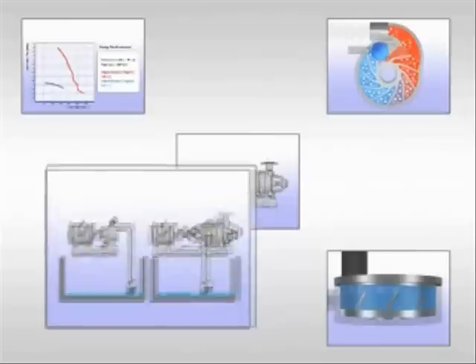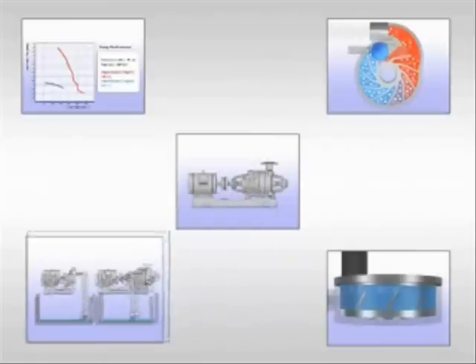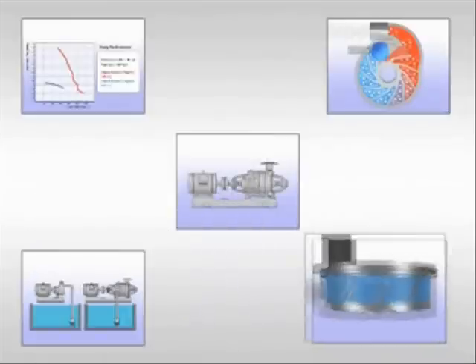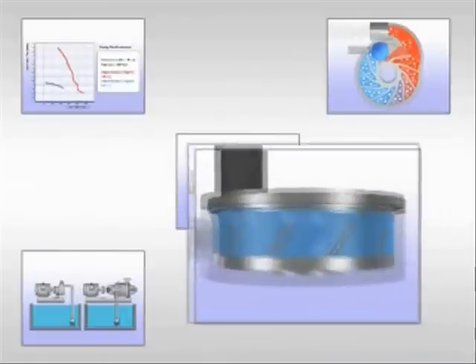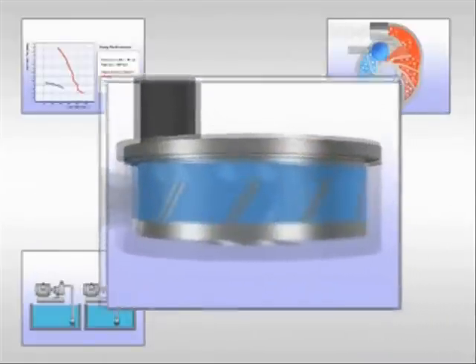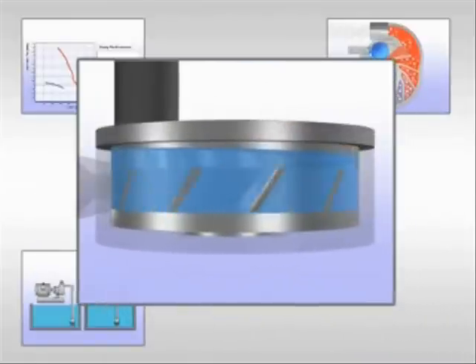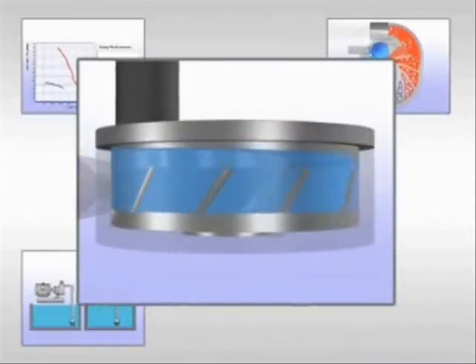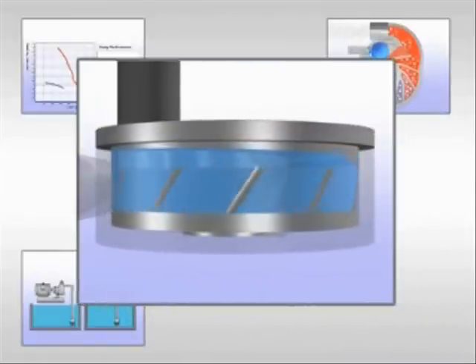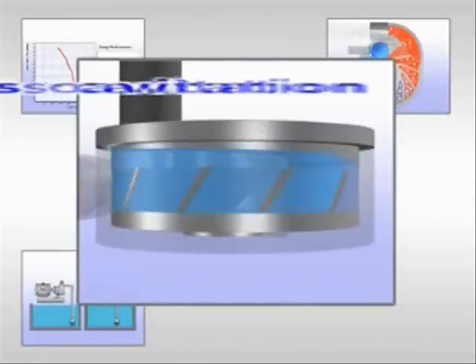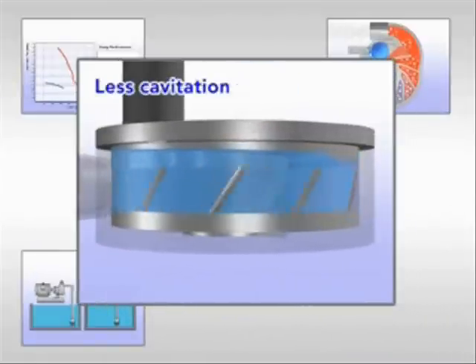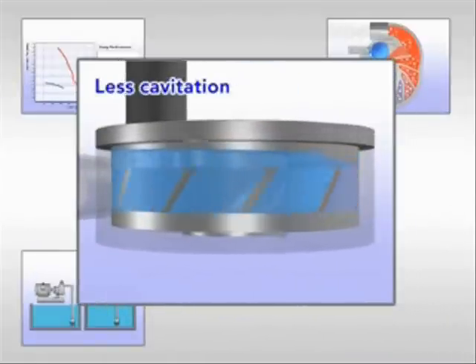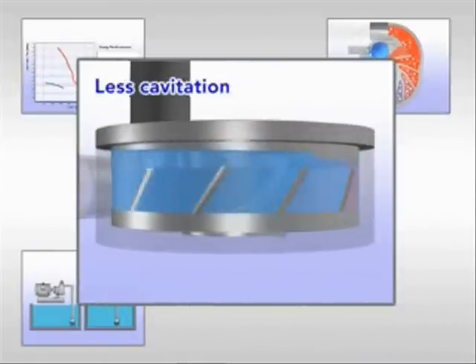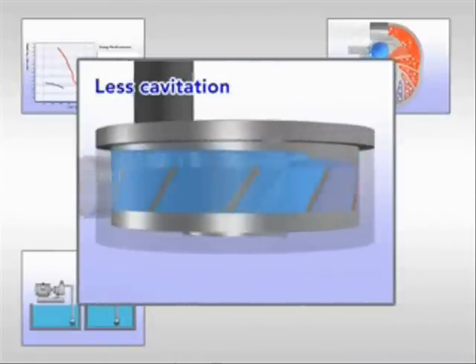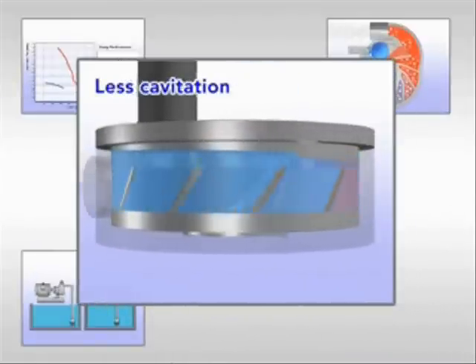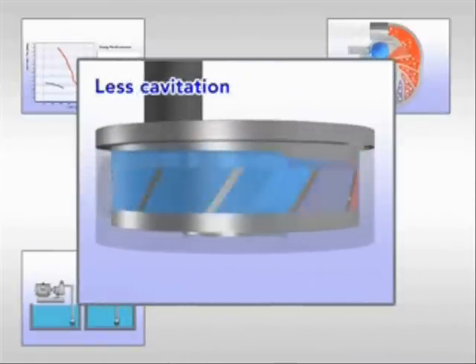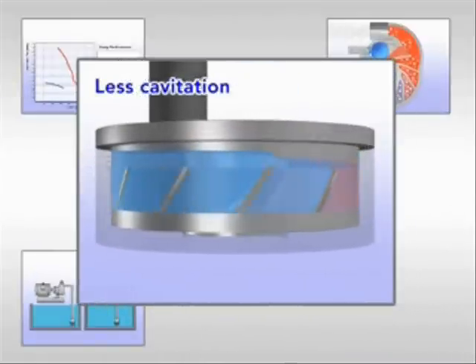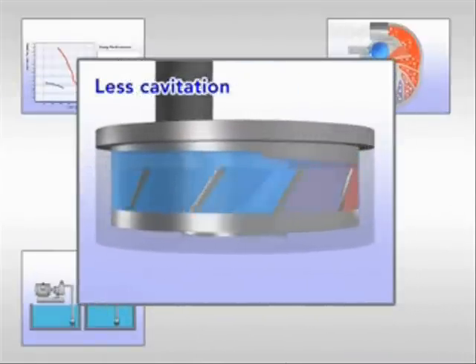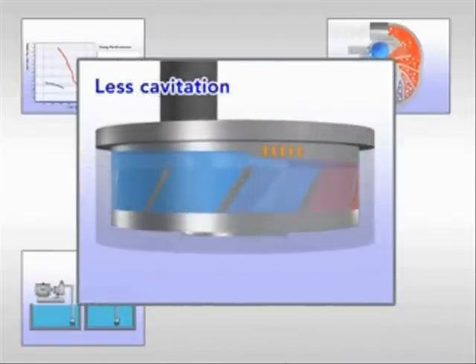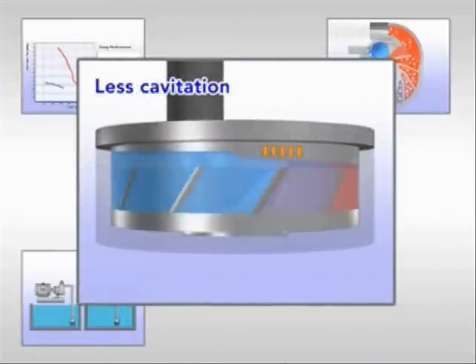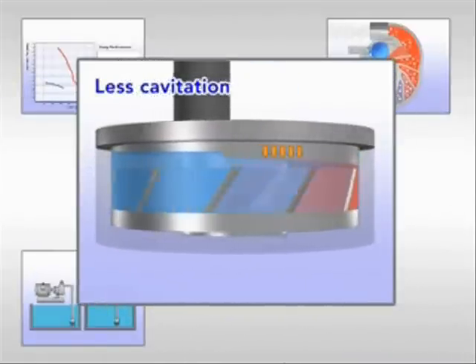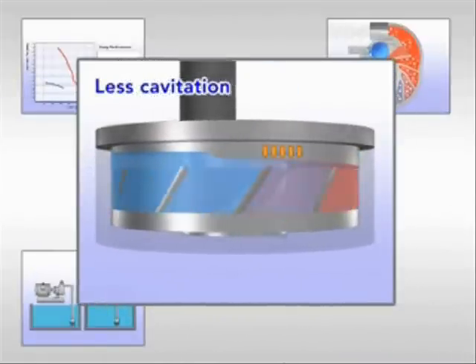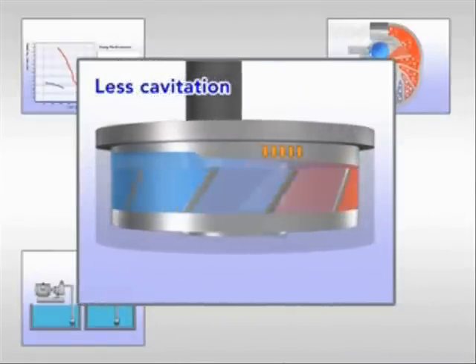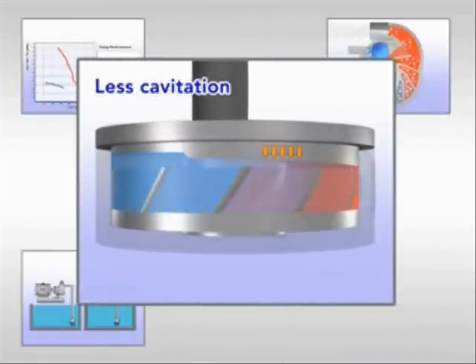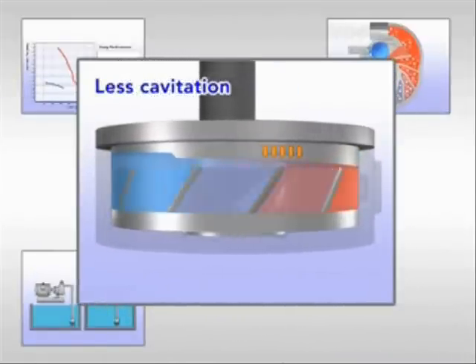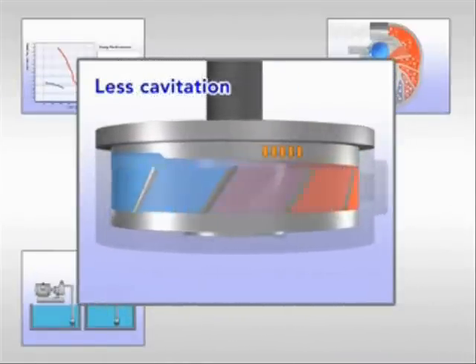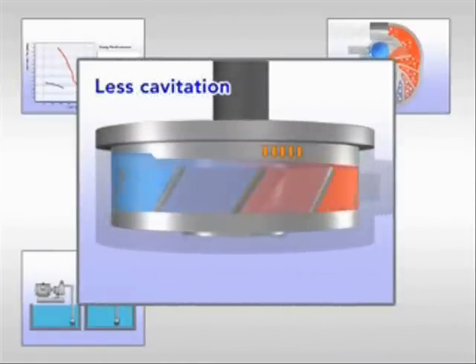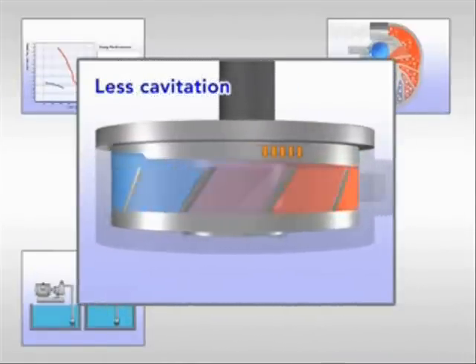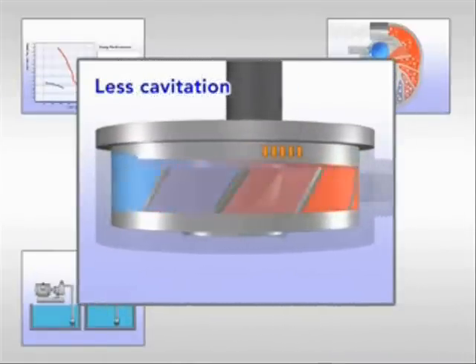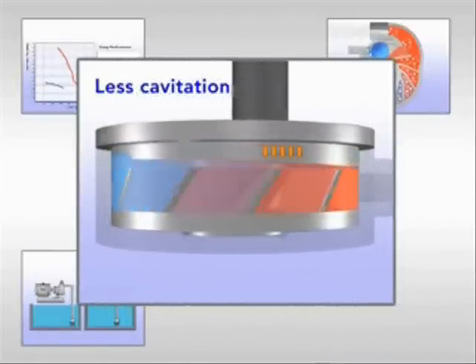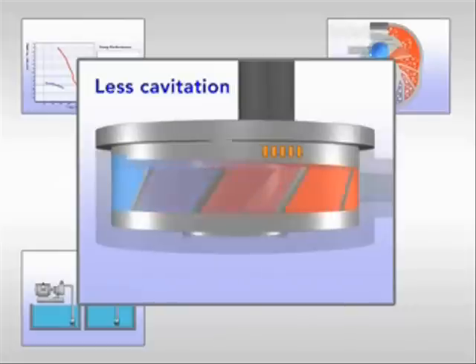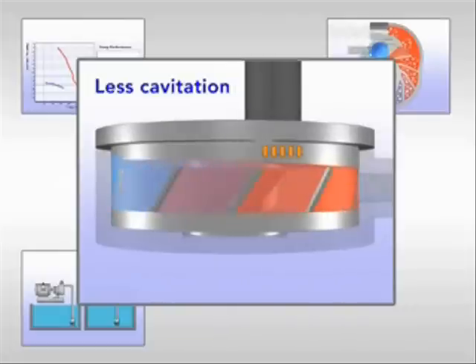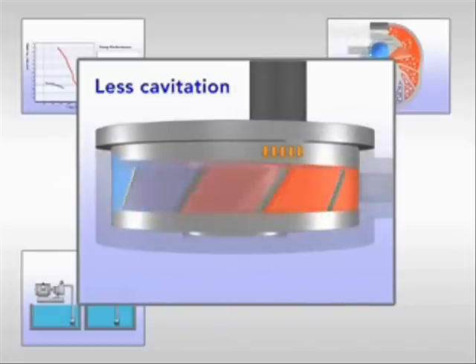Furthermore, our pump design generates less cavitation than a conventional cascade pump does, and it reduces noise accordingly.